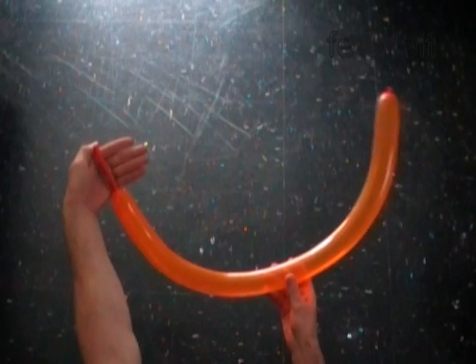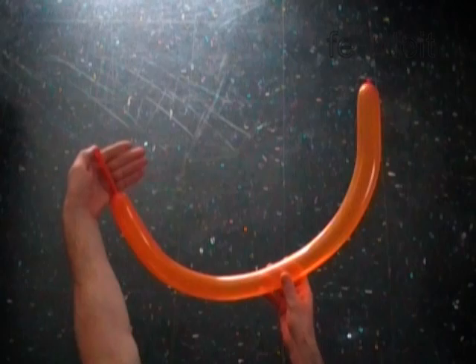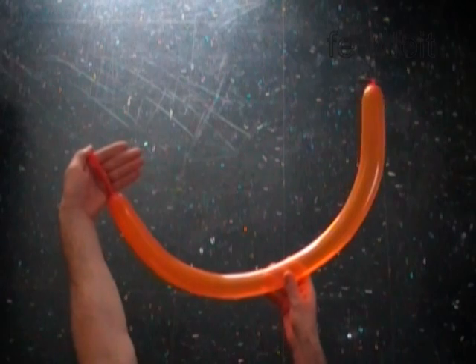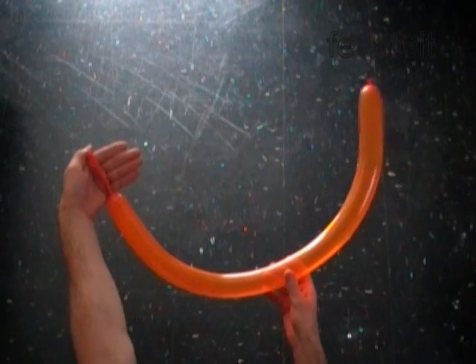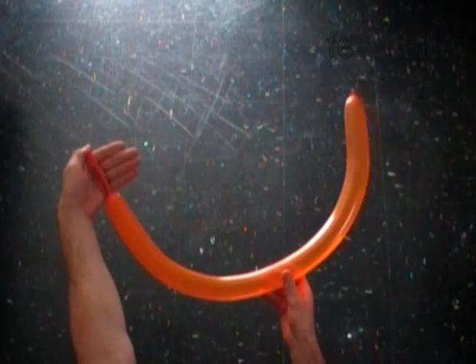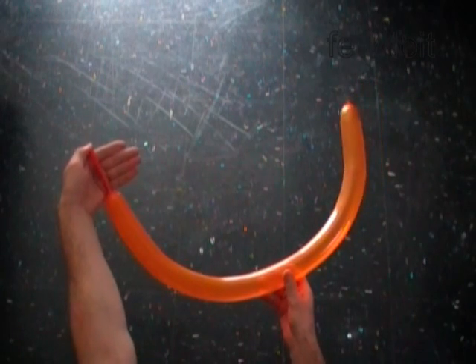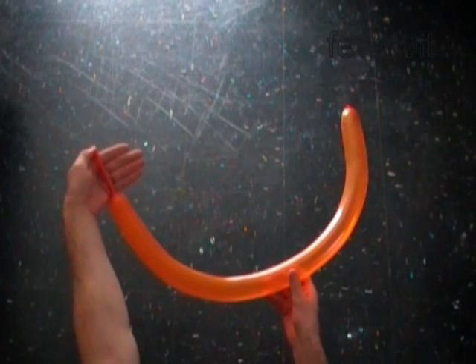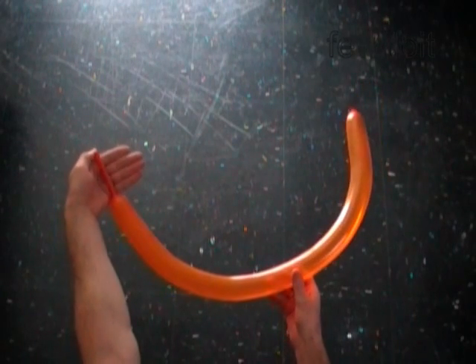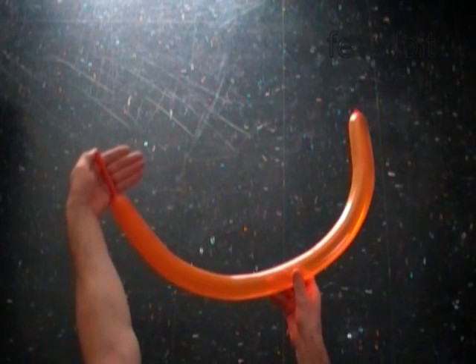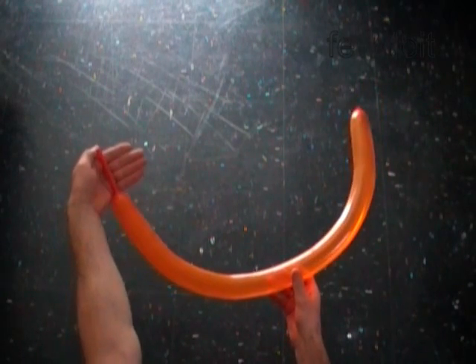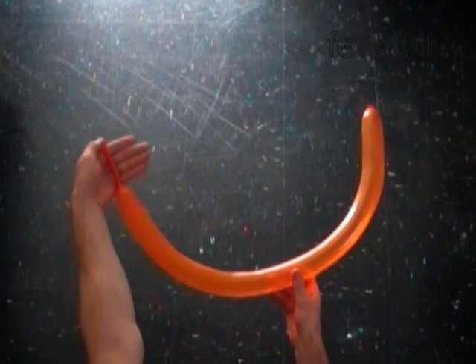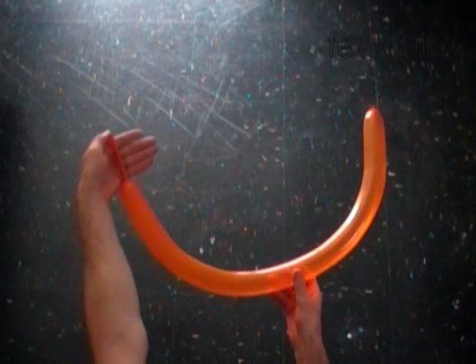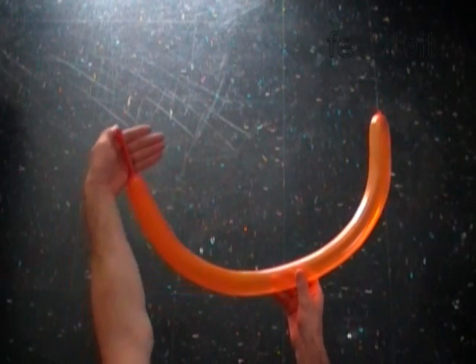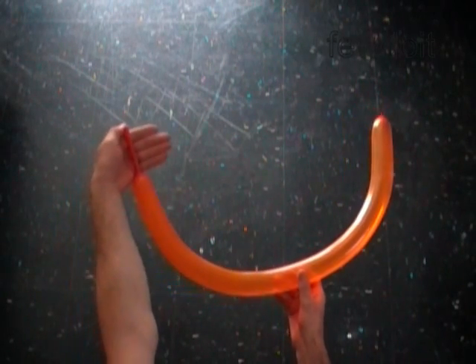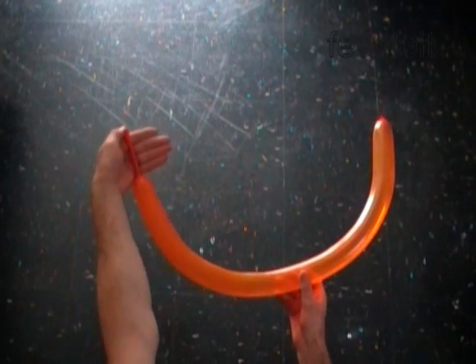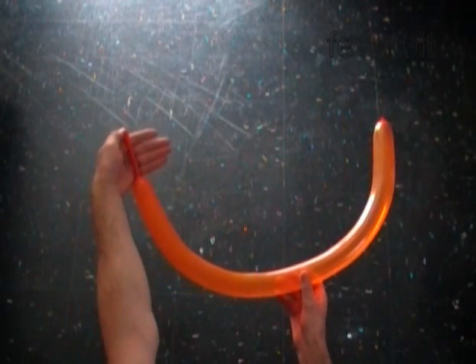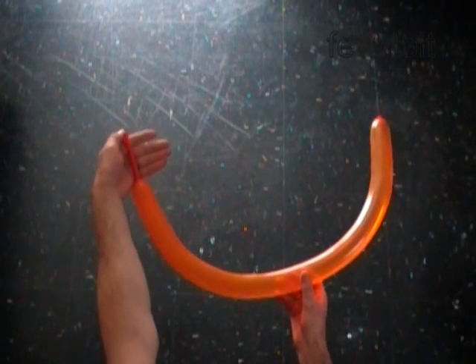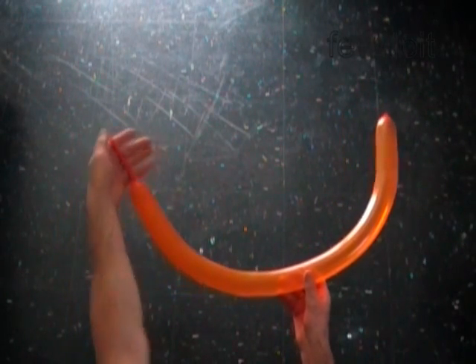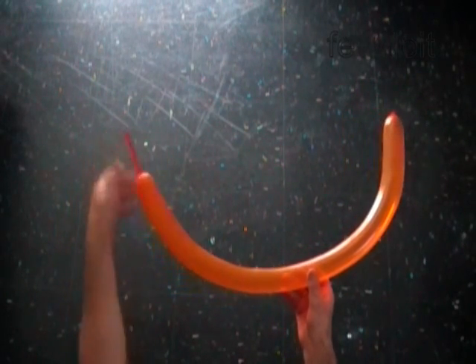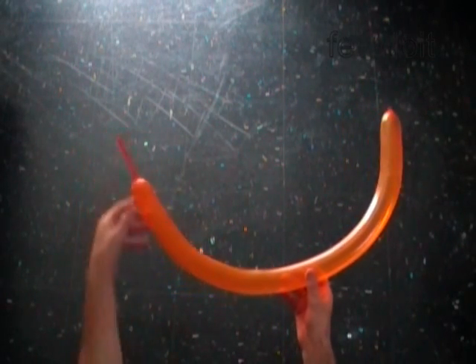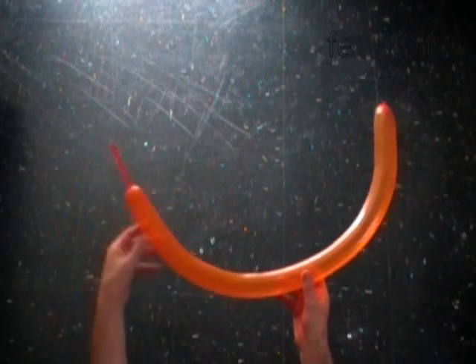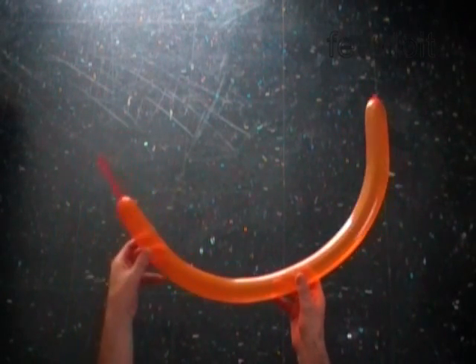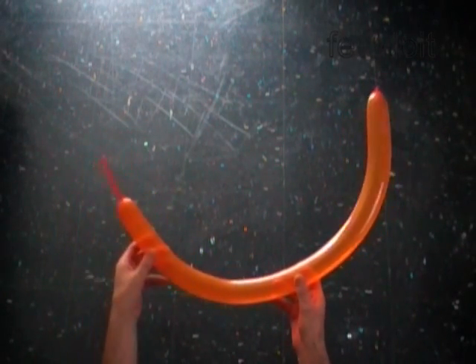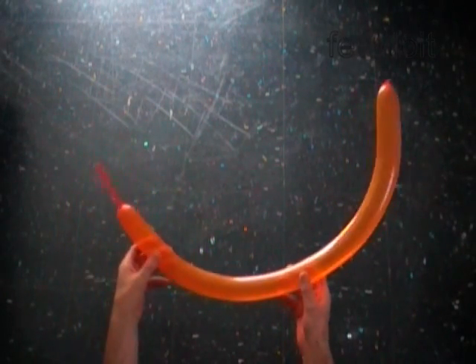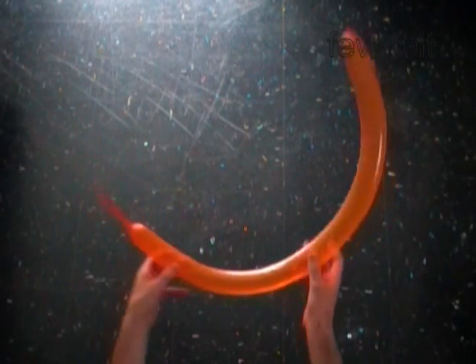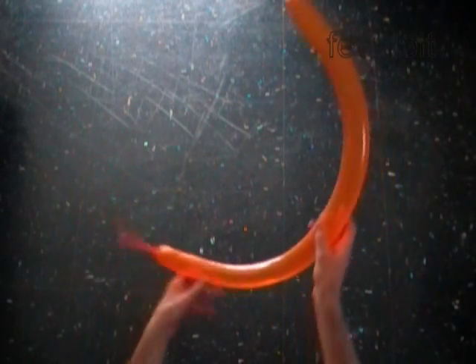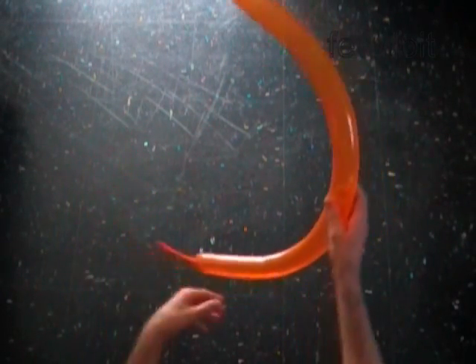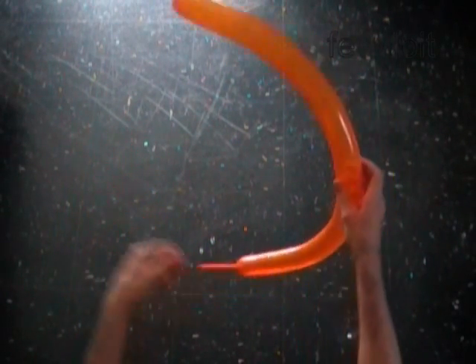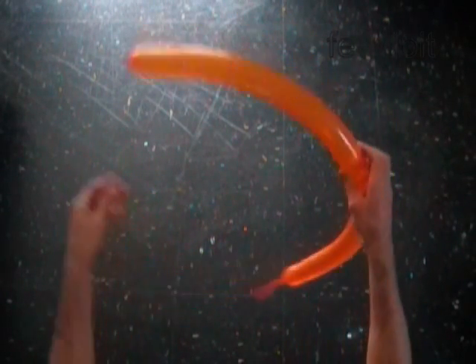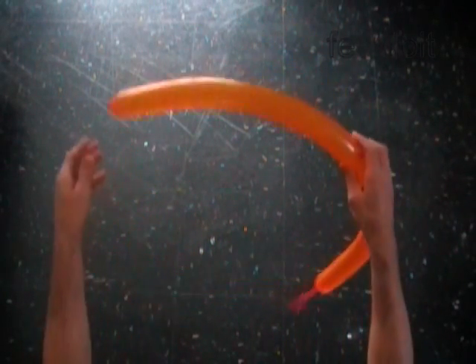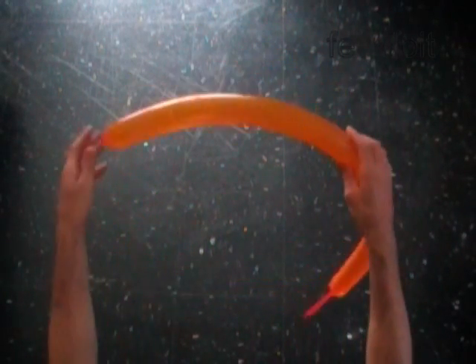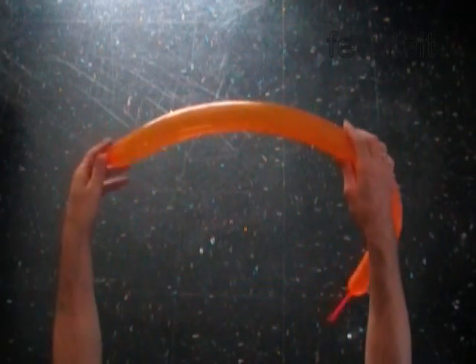Hello. We are going to make a pumpkin. Inflate a balloon leaving a 3-inch flat tire.